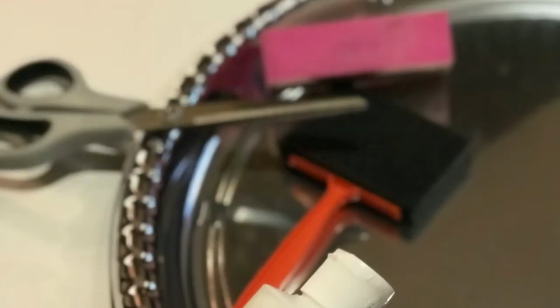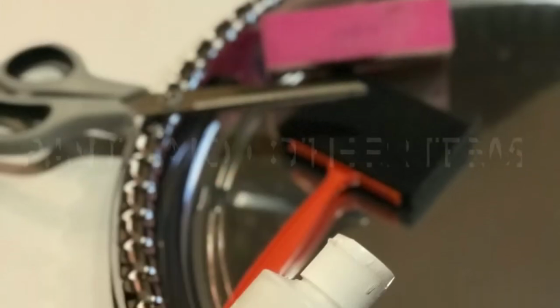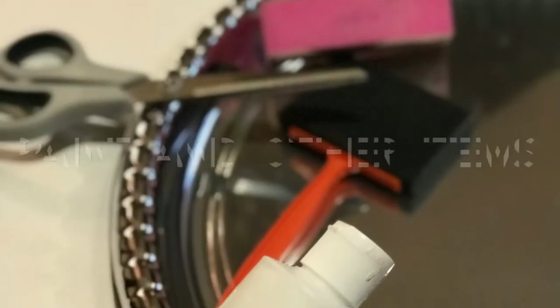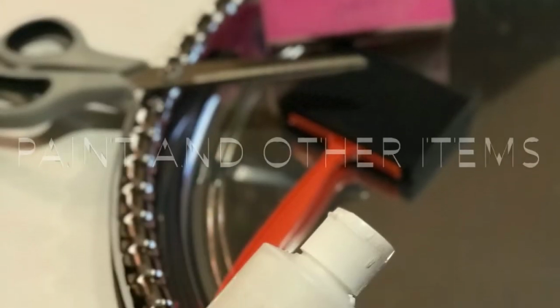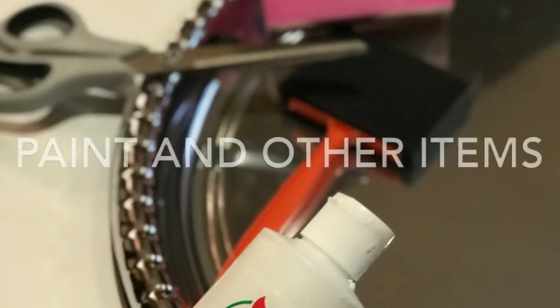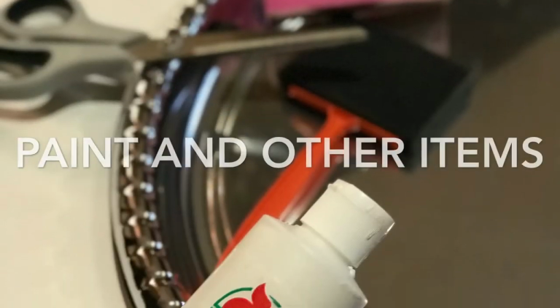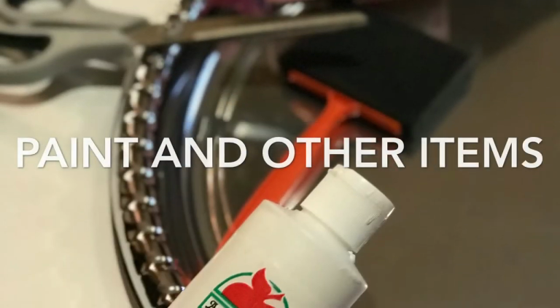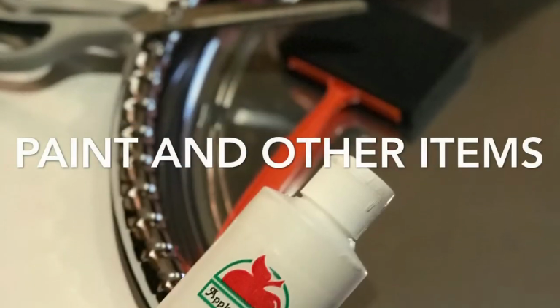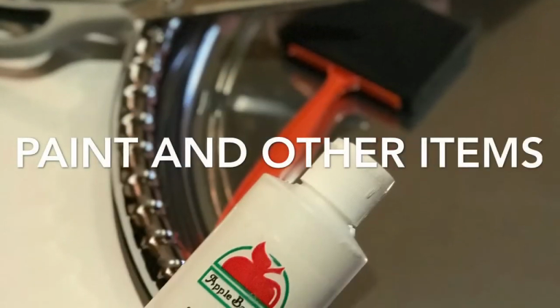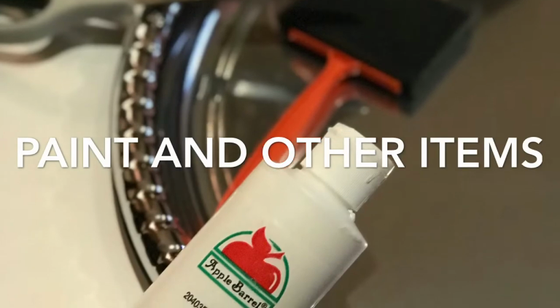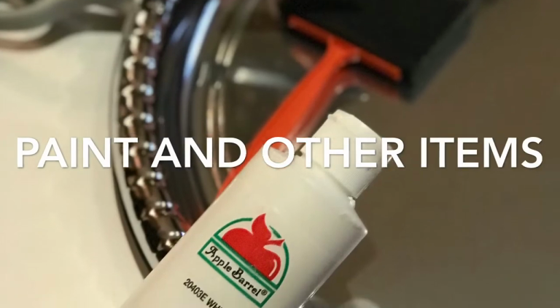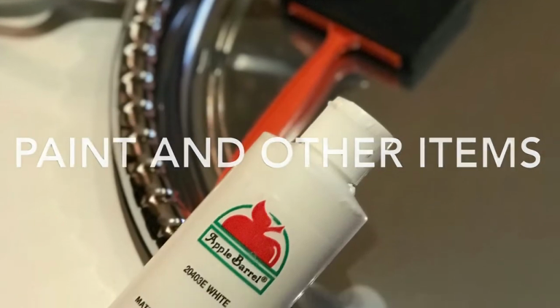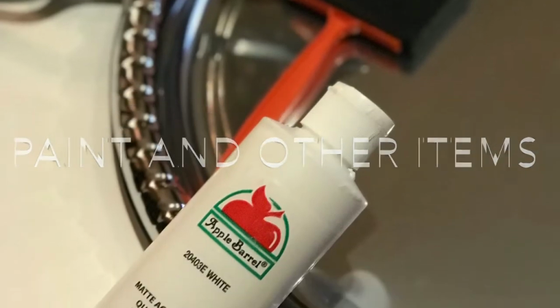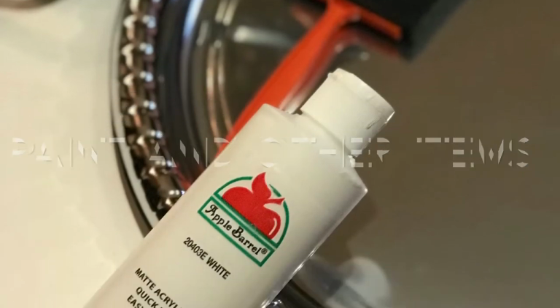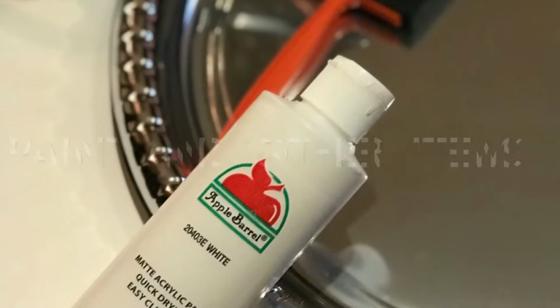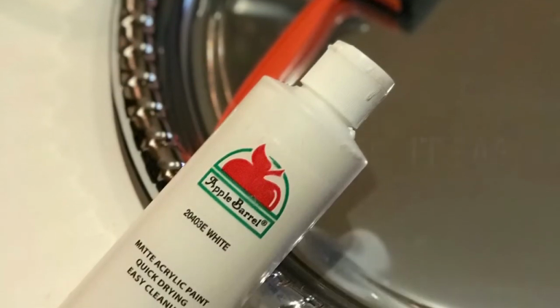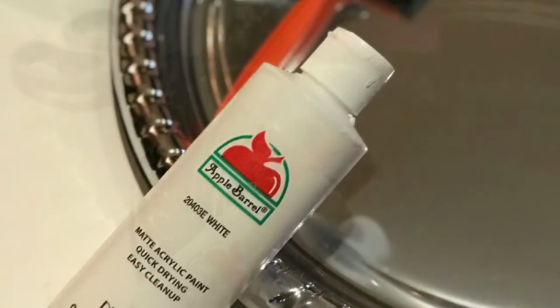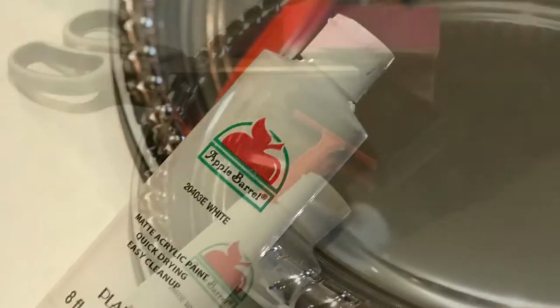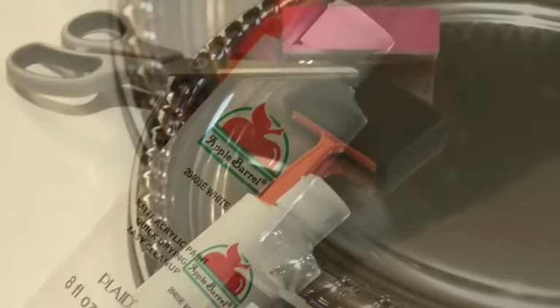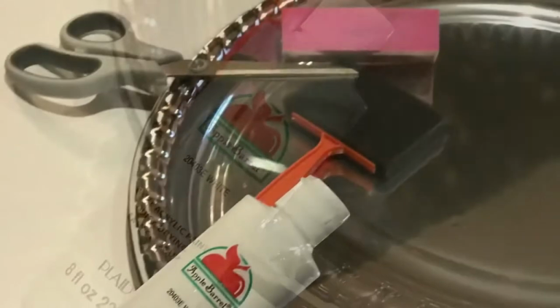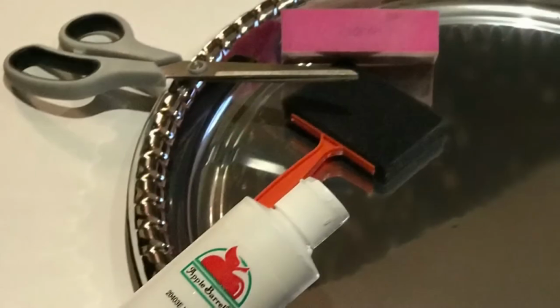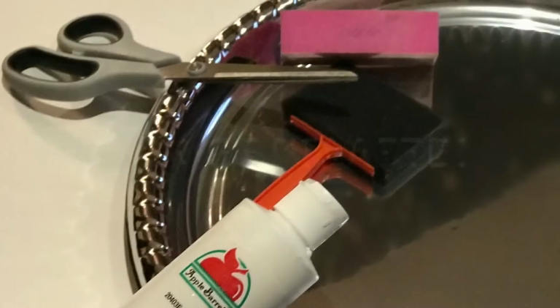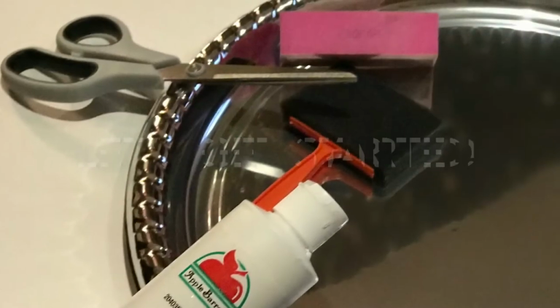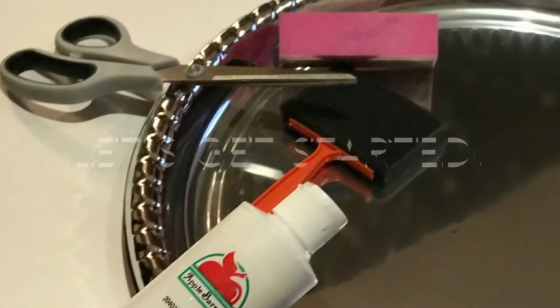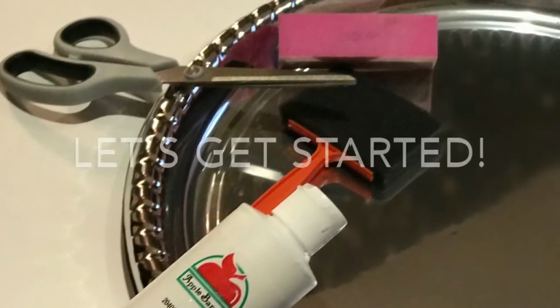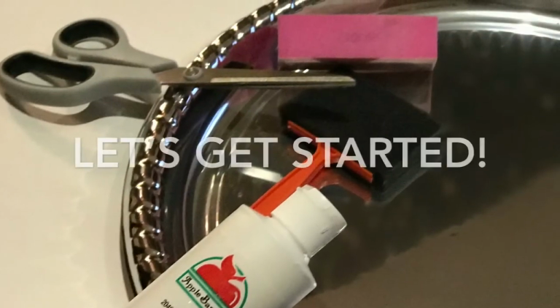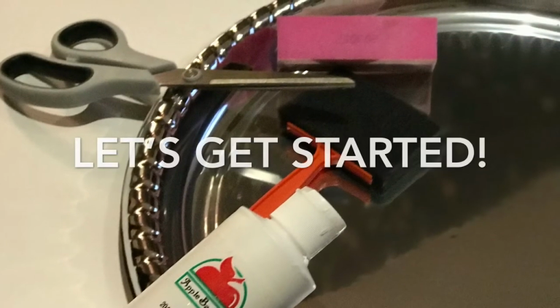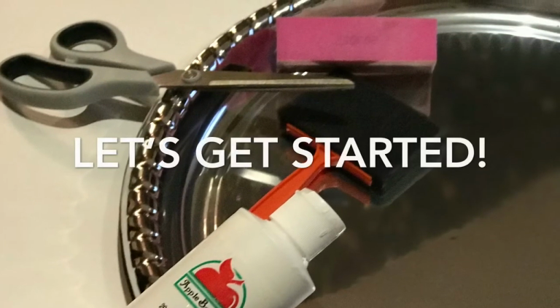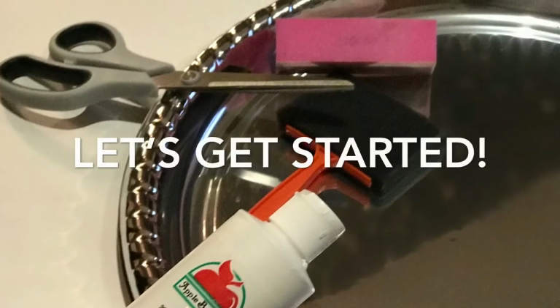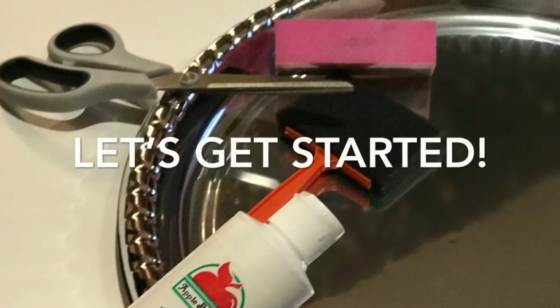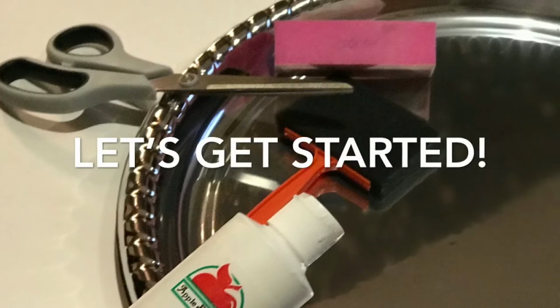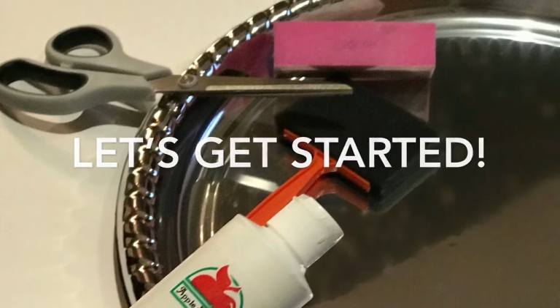Hi everyone, this is my DIY farmhouse clock, or old clock, putting it together. So let's get started.